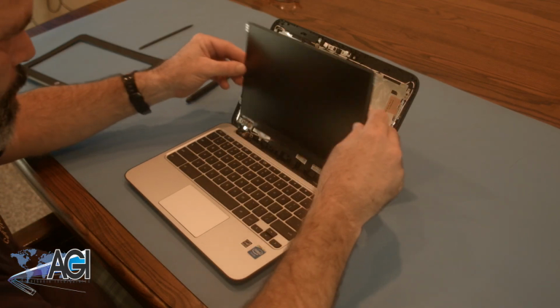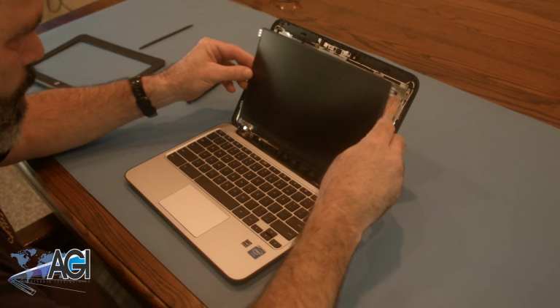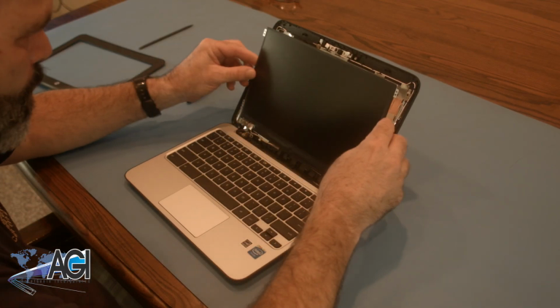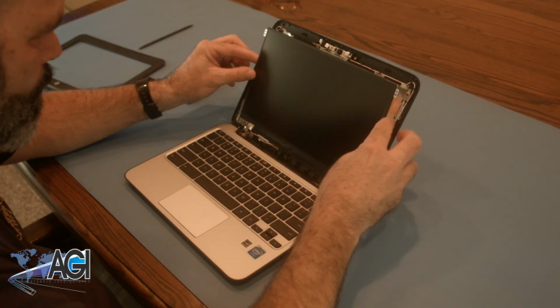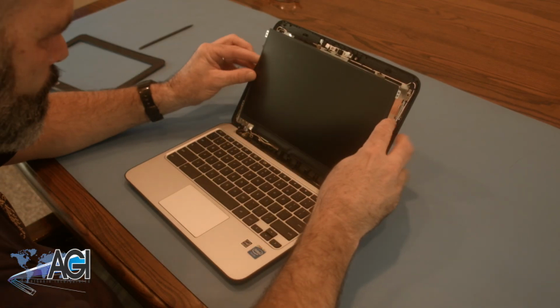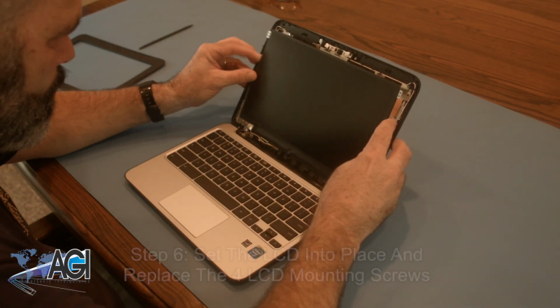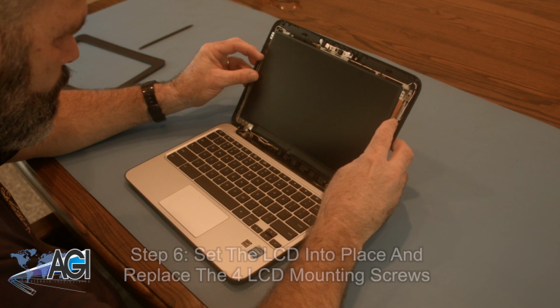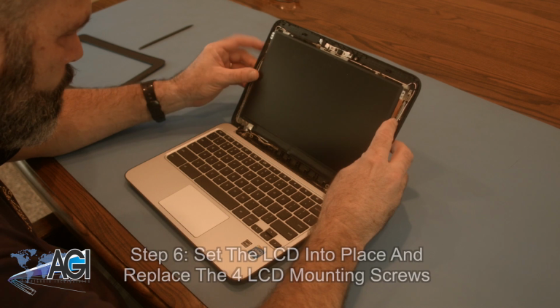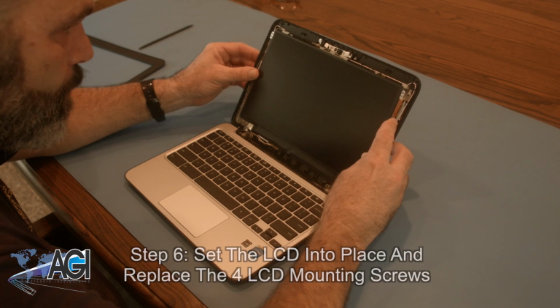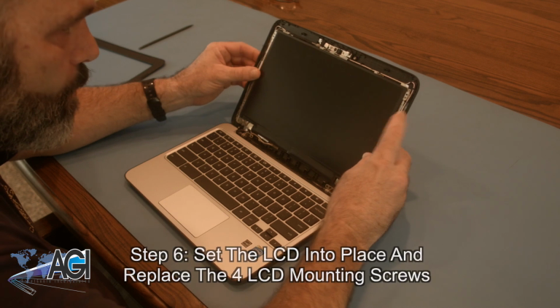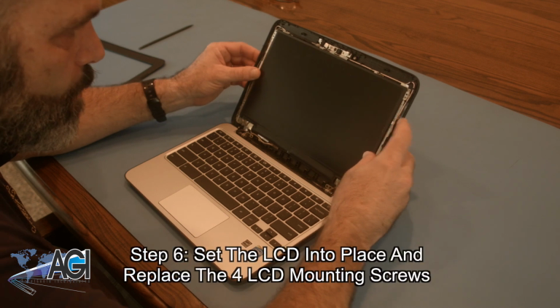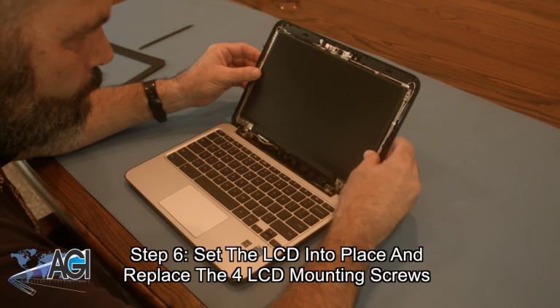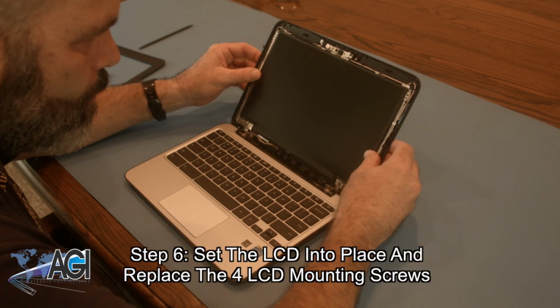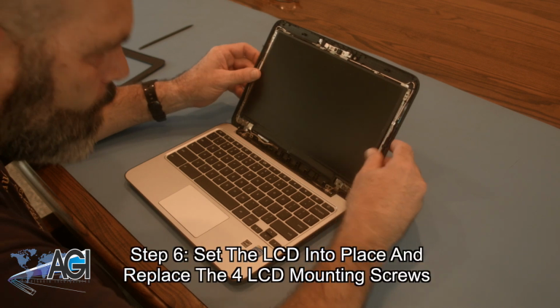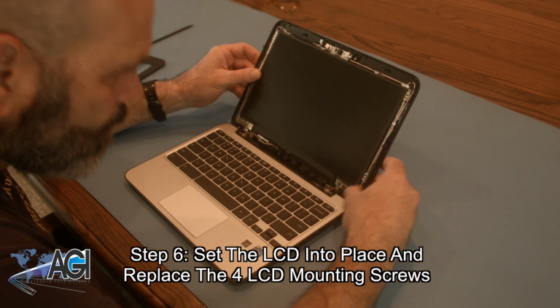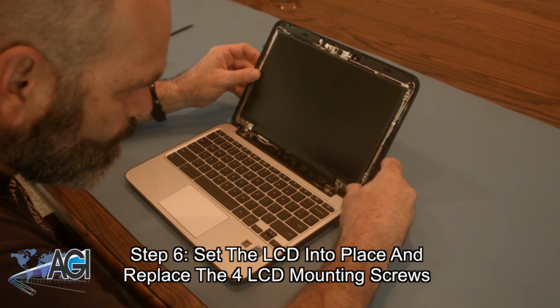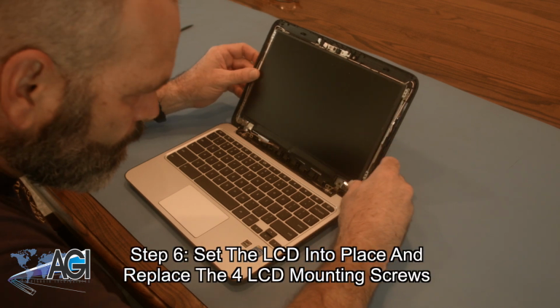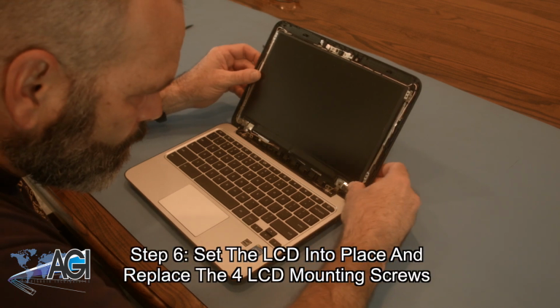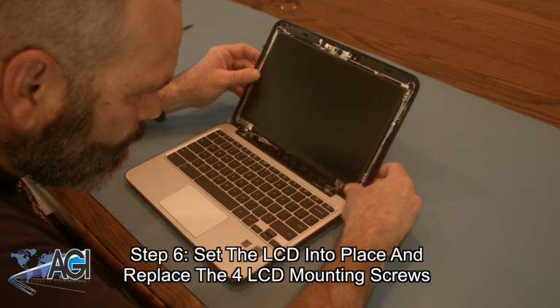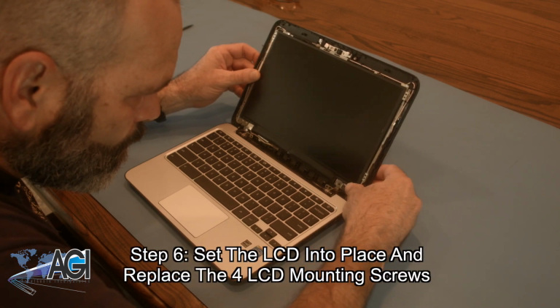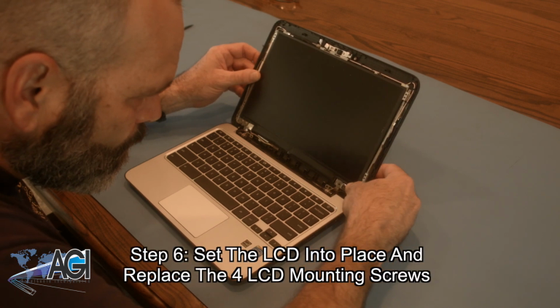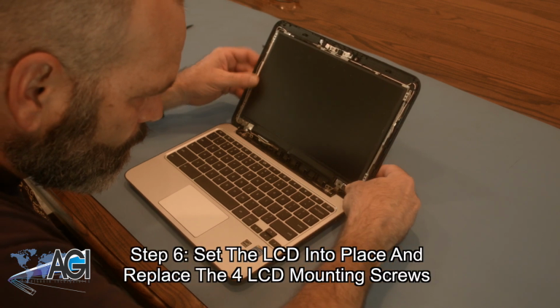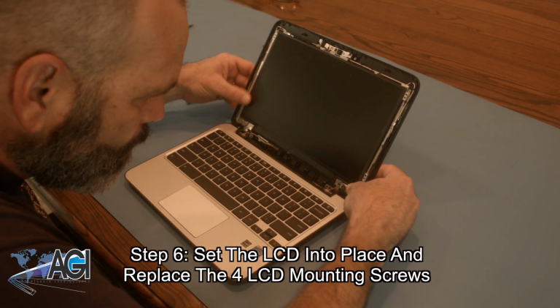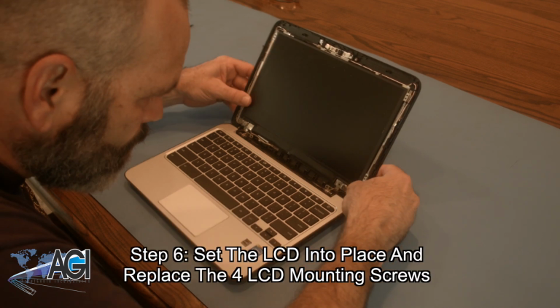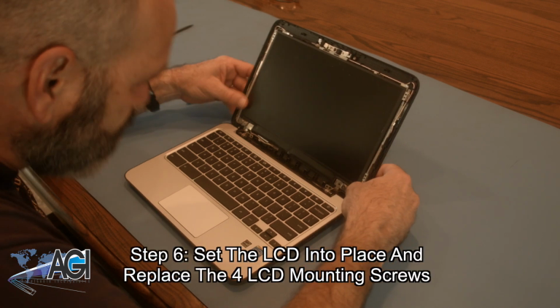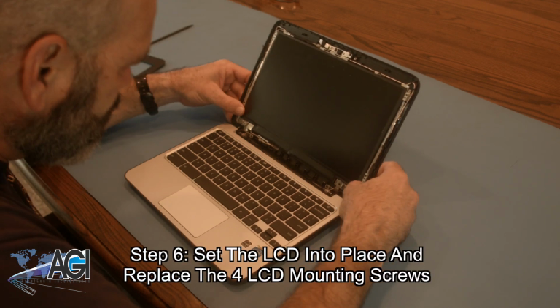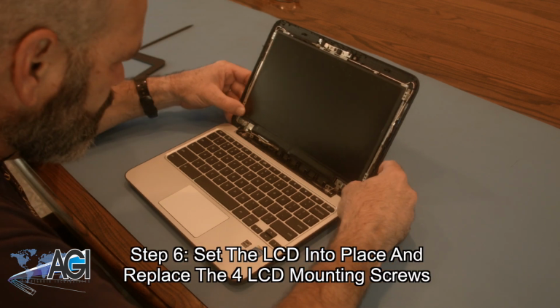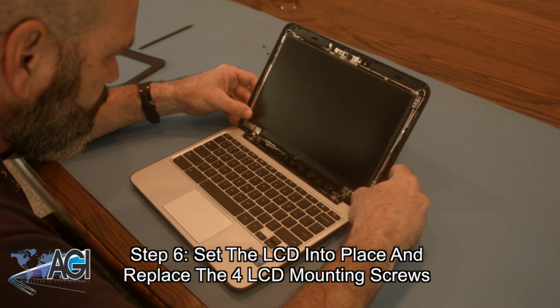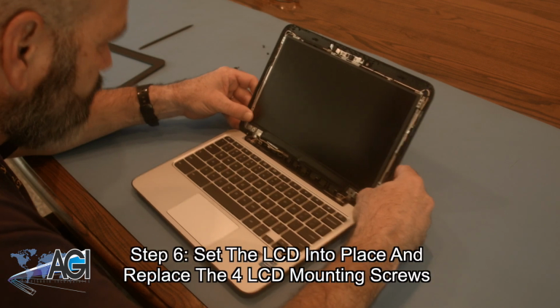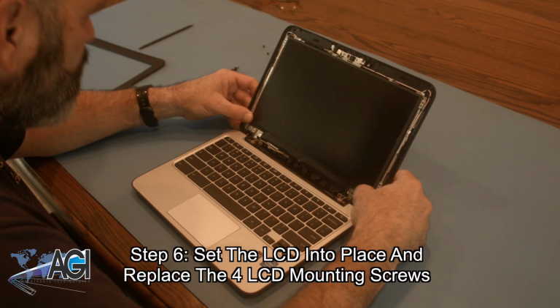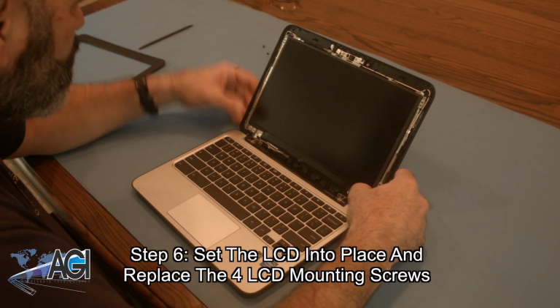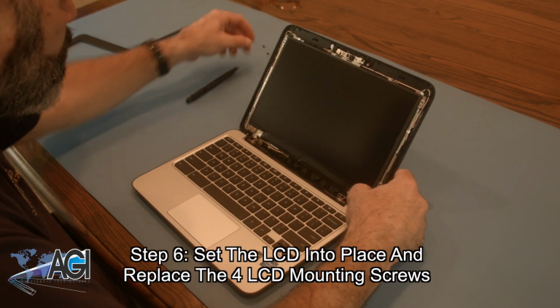Next, you will set the LCD into place and replace the four LCD mounting screws.